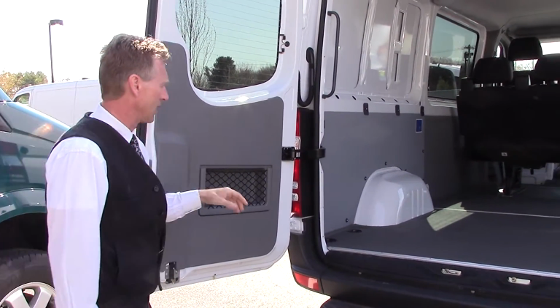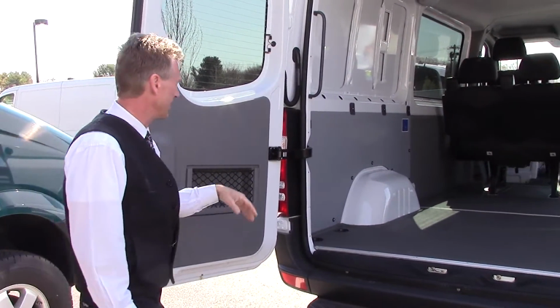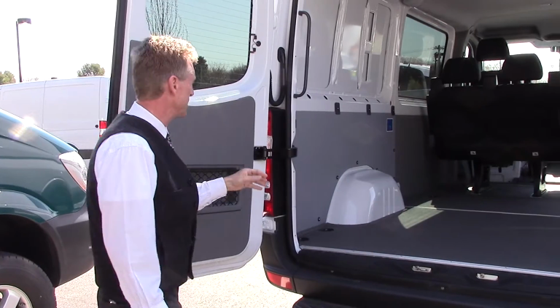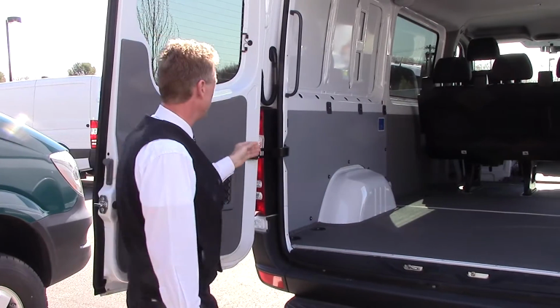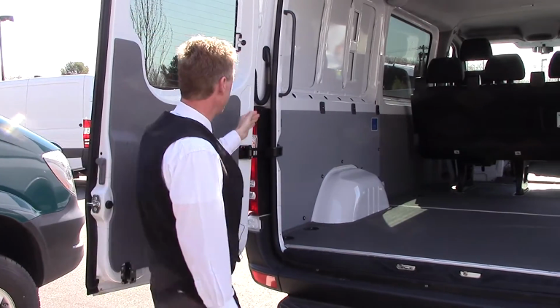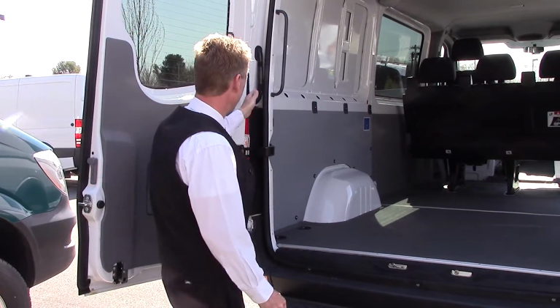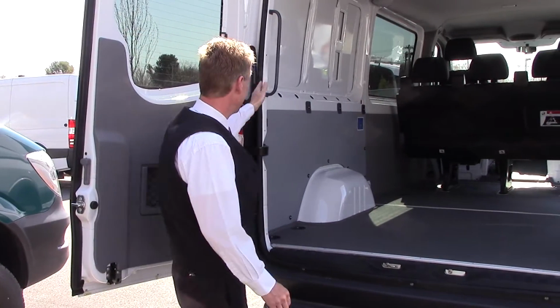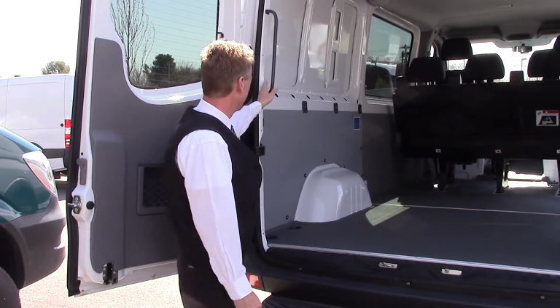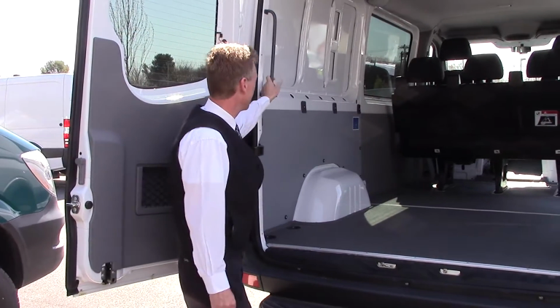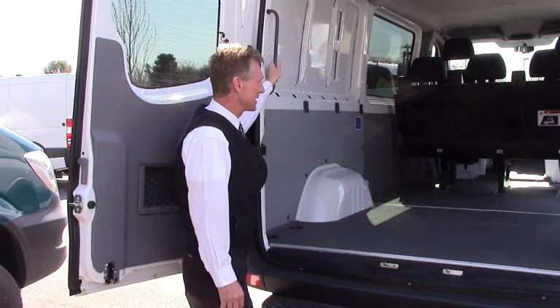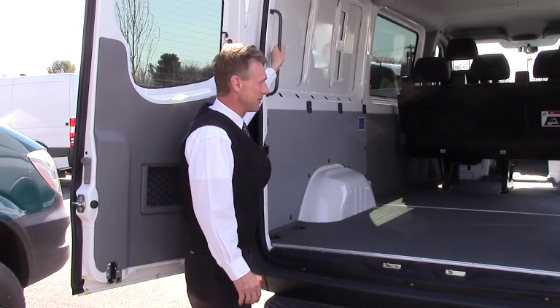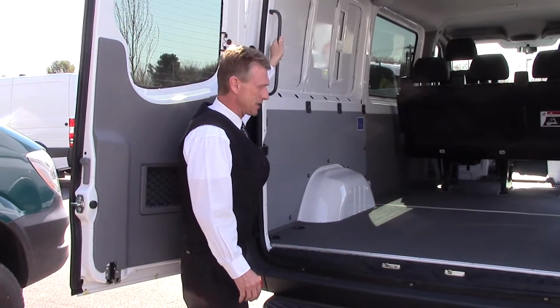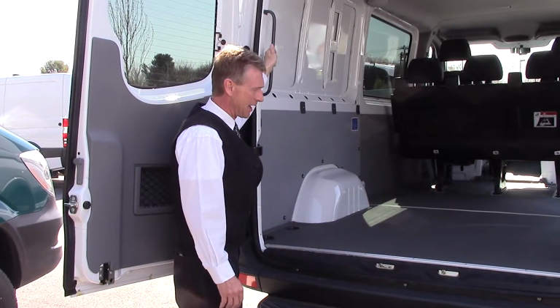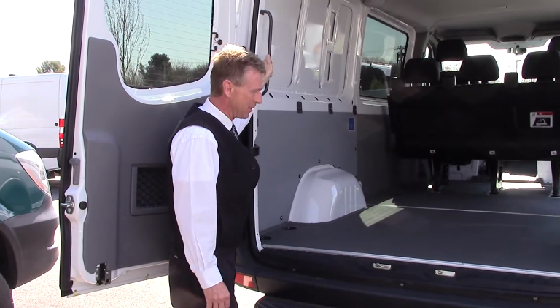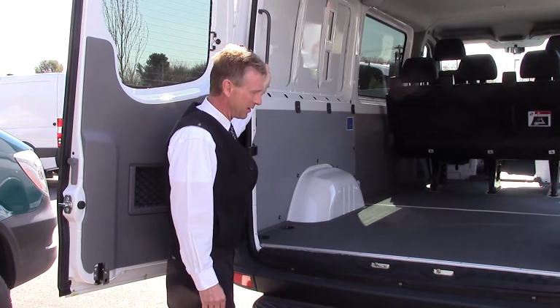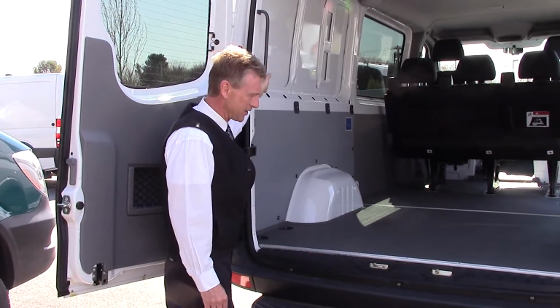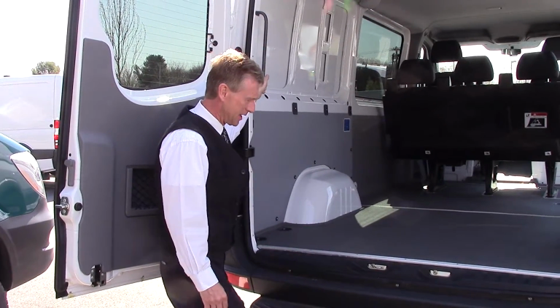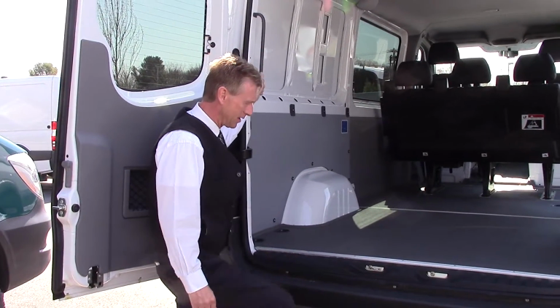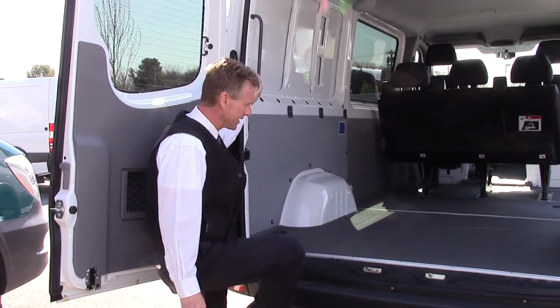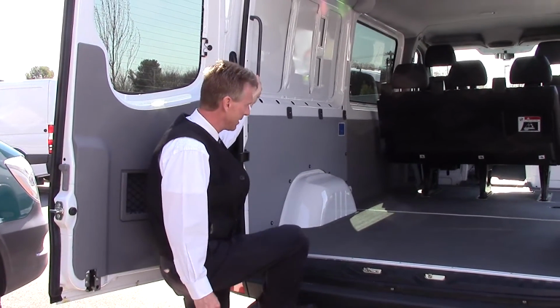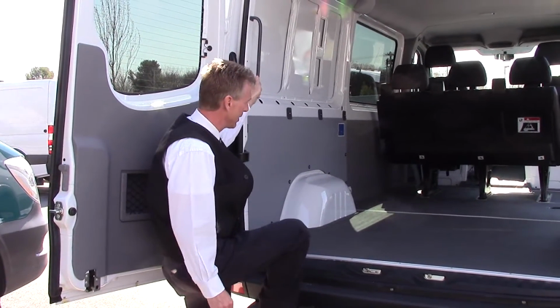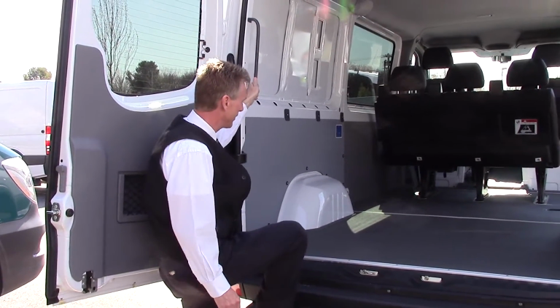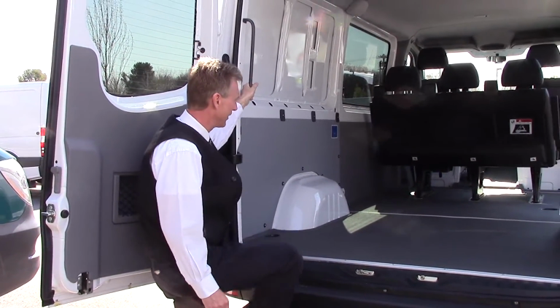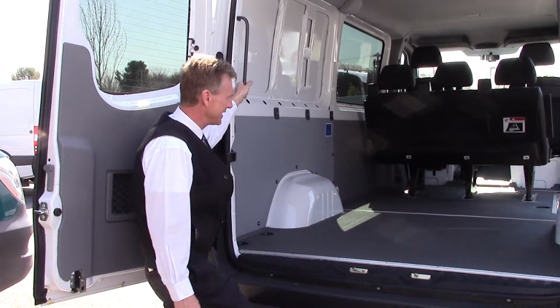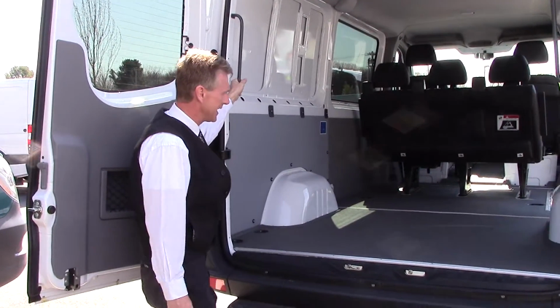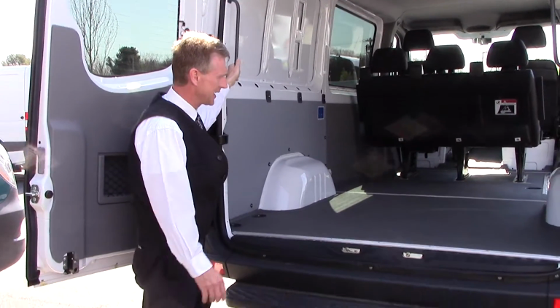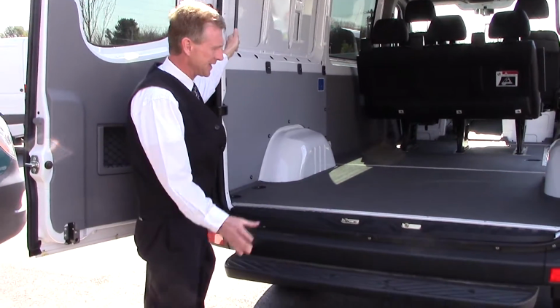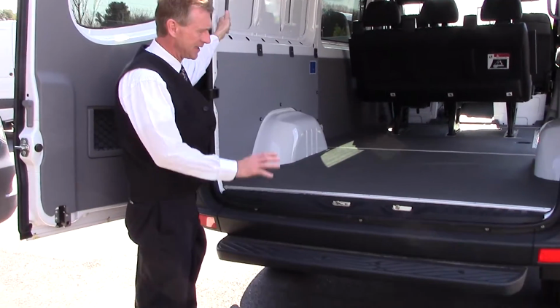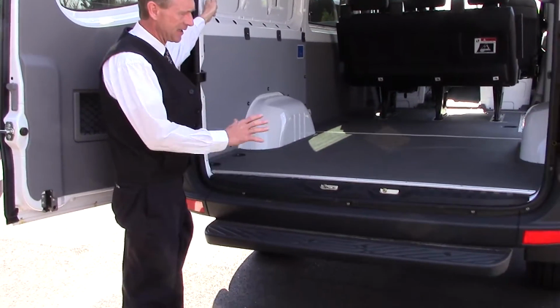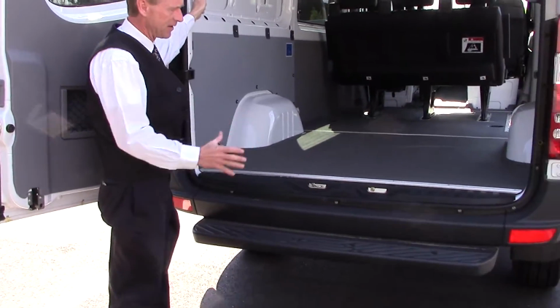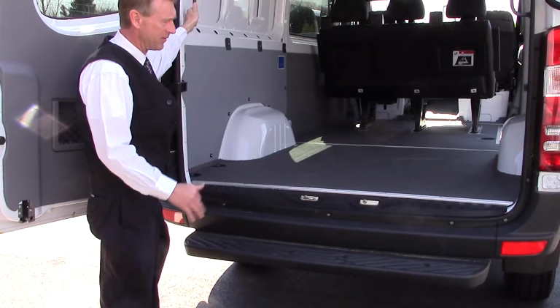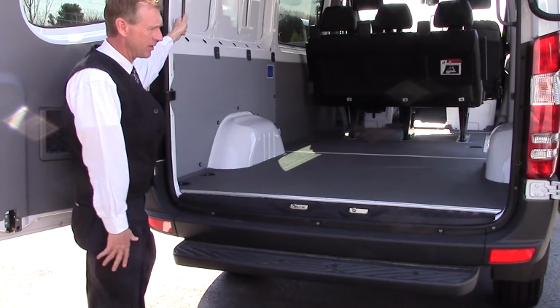On this particular van, you've got some nice grab handles here and a step bumper for easy access in and out of the vehicle.